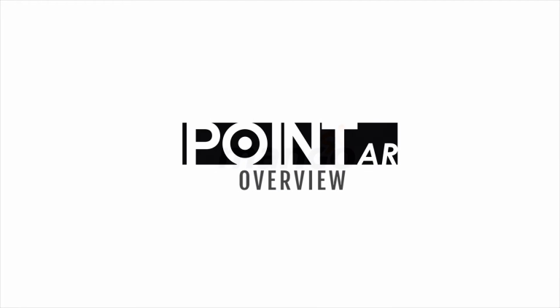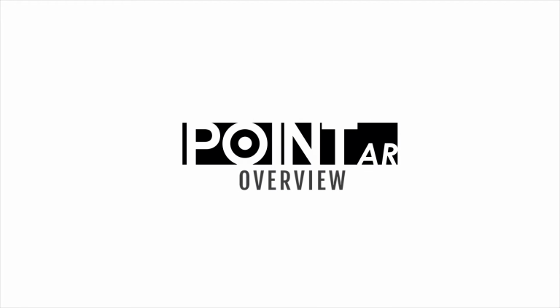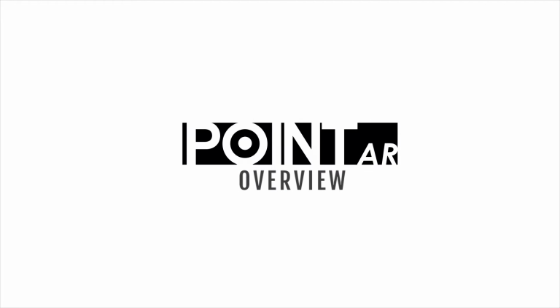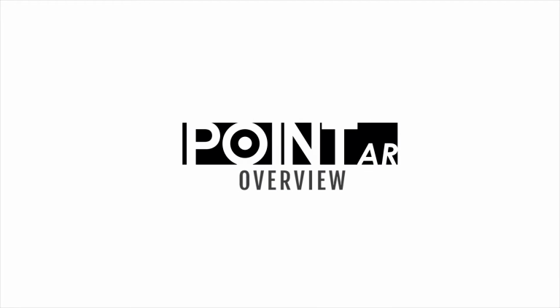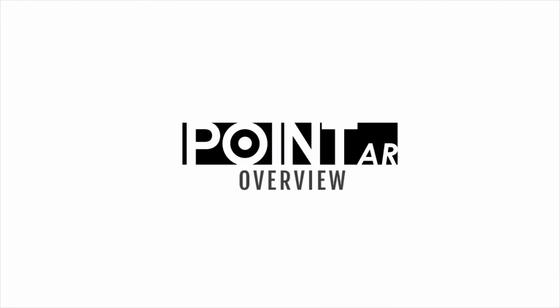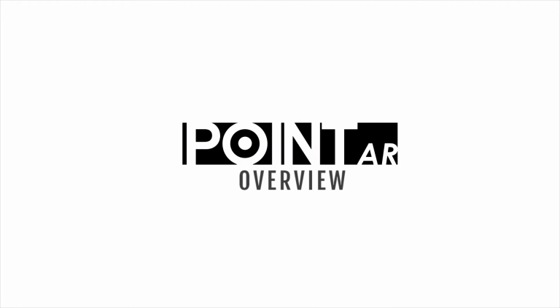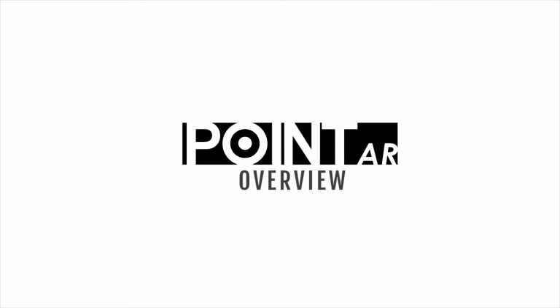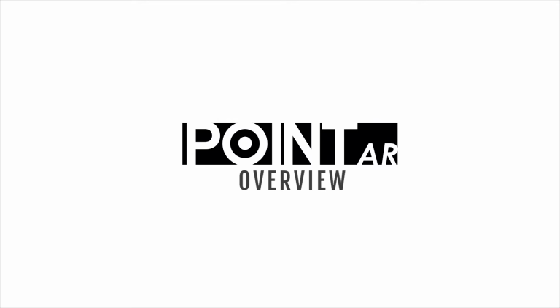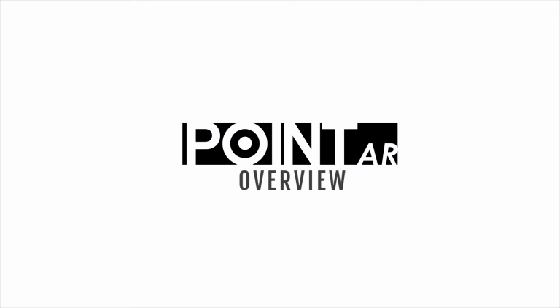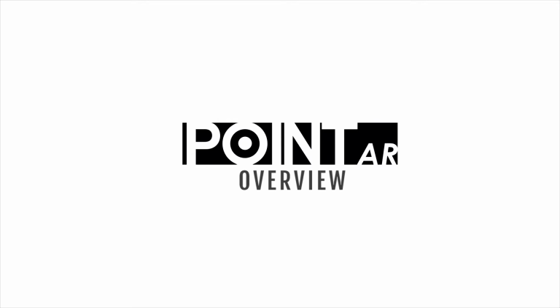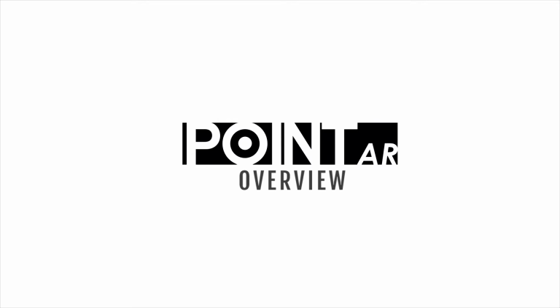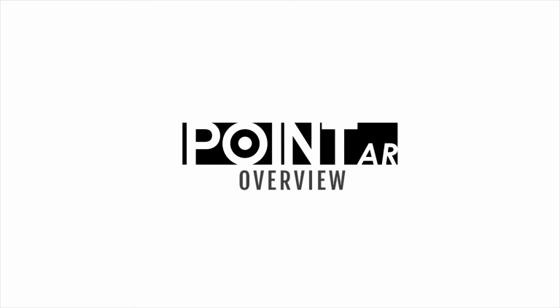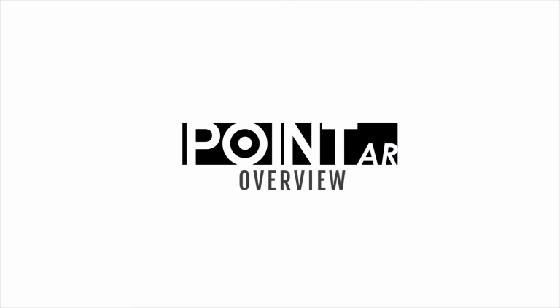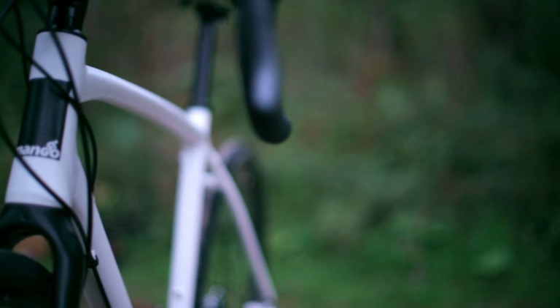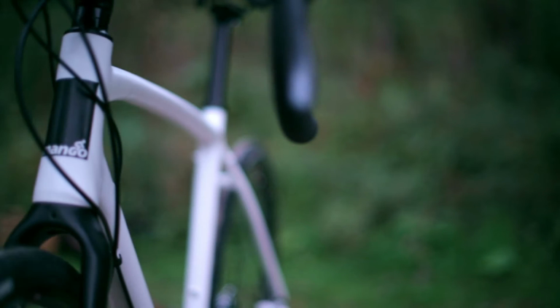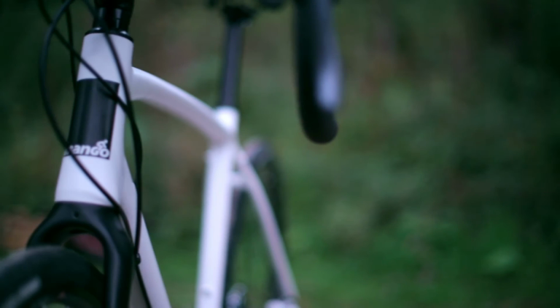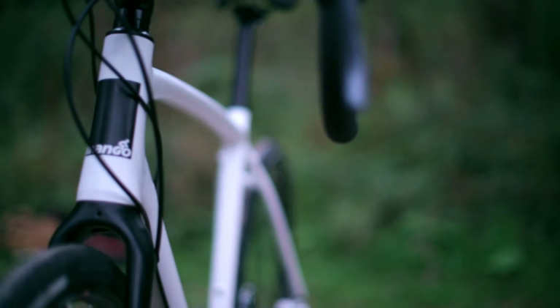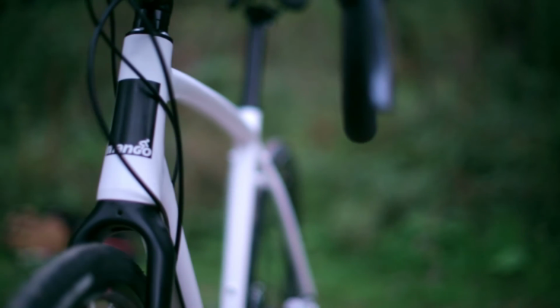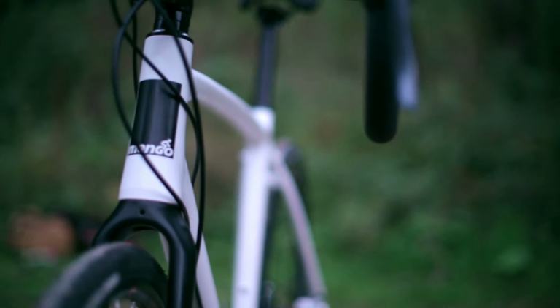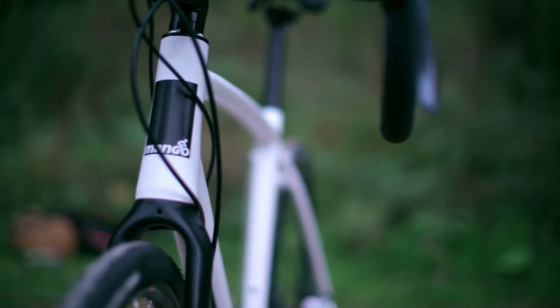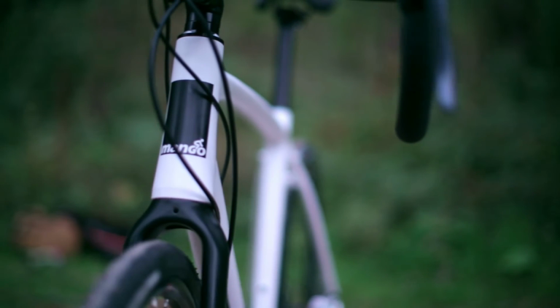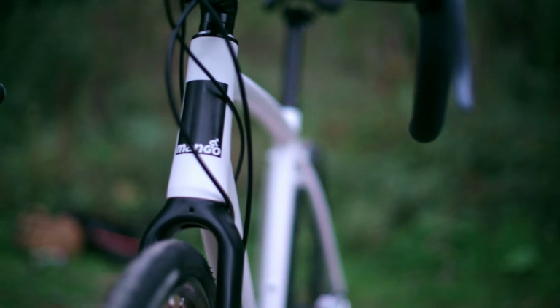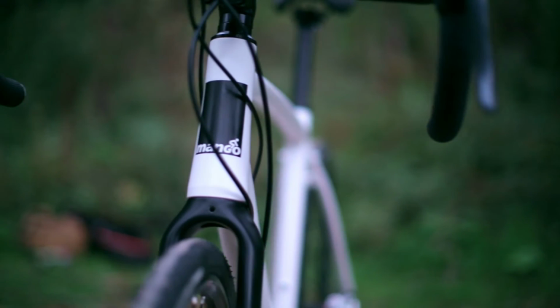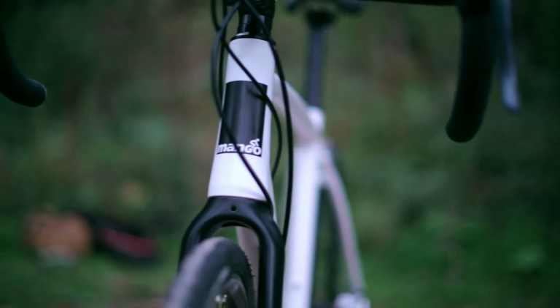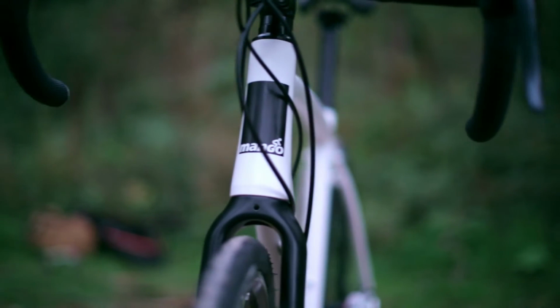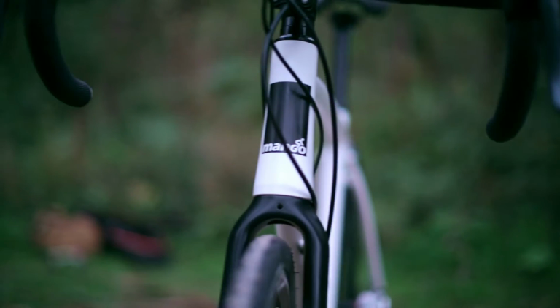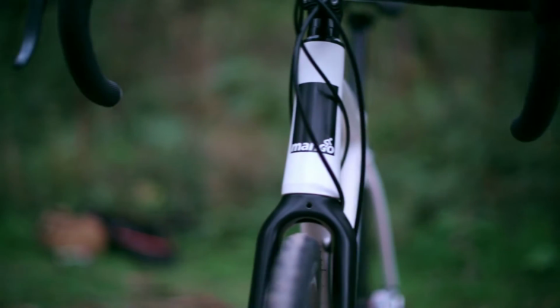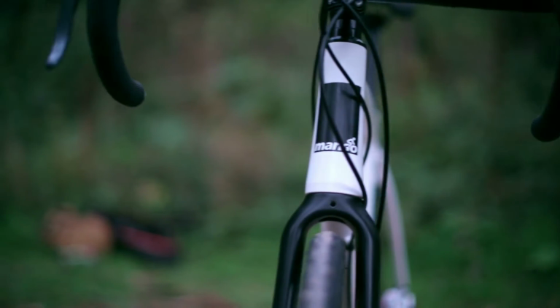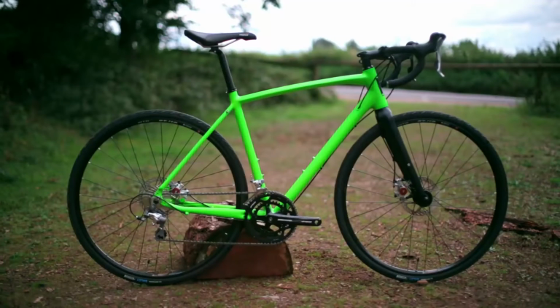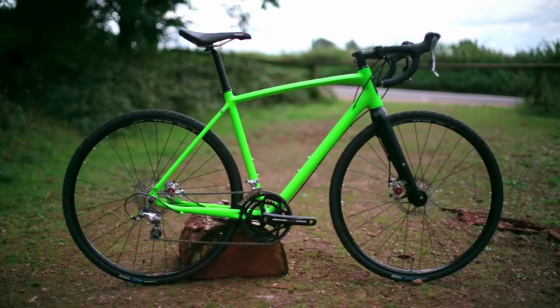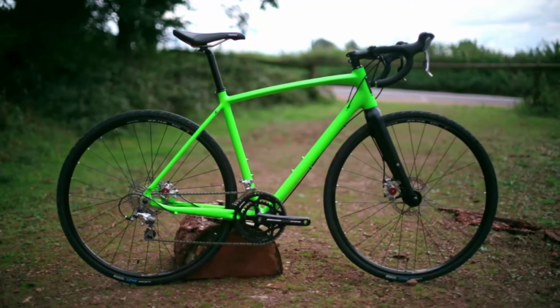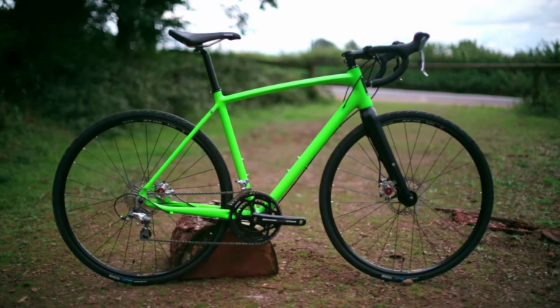Introducing the Point AR bike, our most versatile bike yet. It's ready for the road, gravel tracks, even mountain trails.